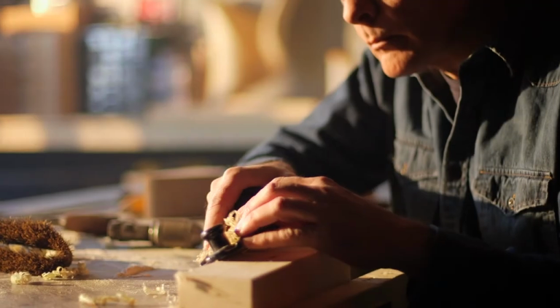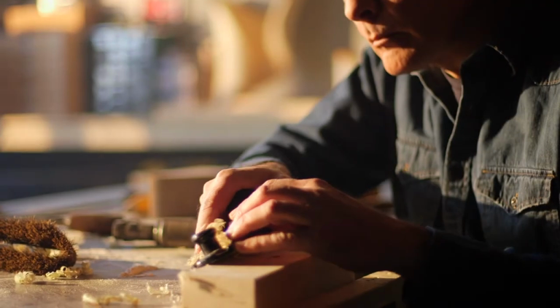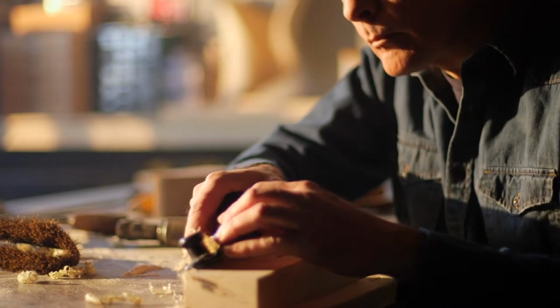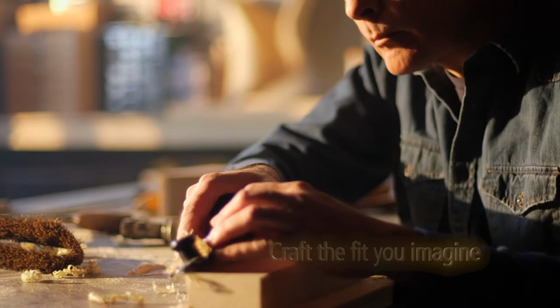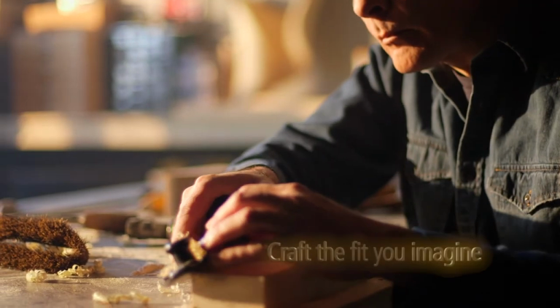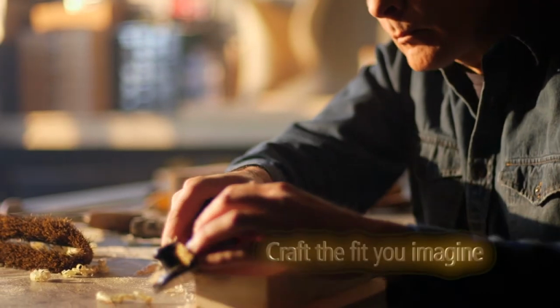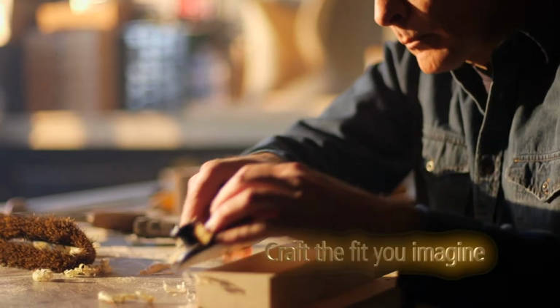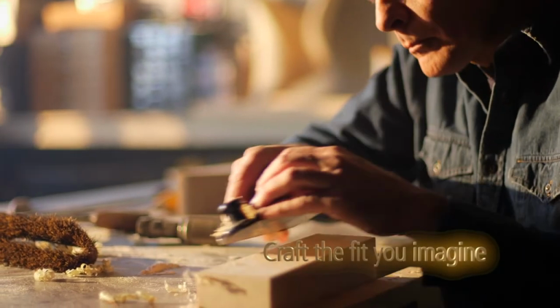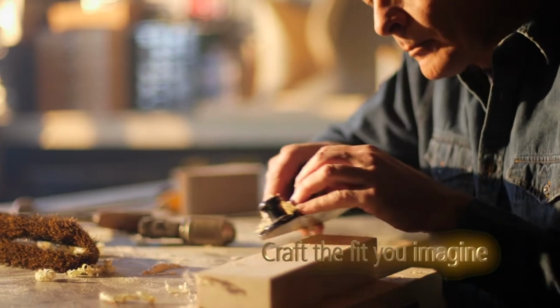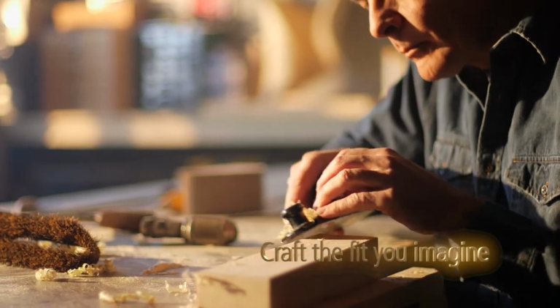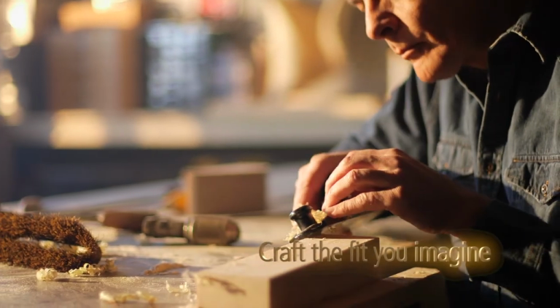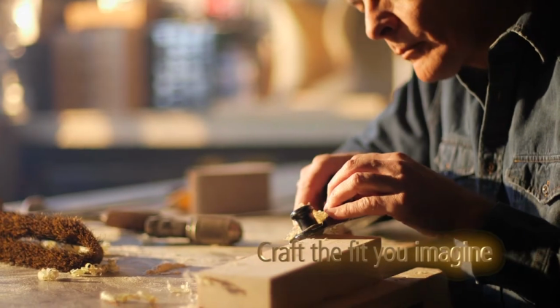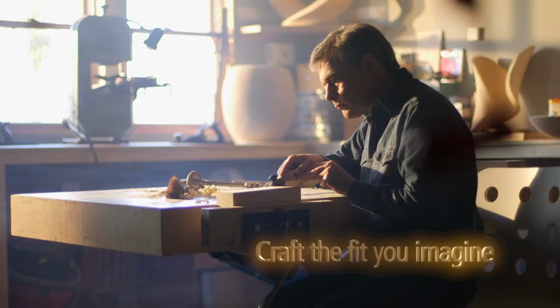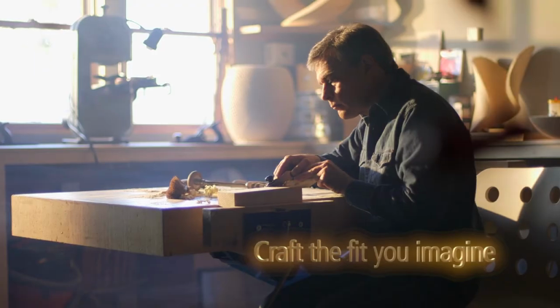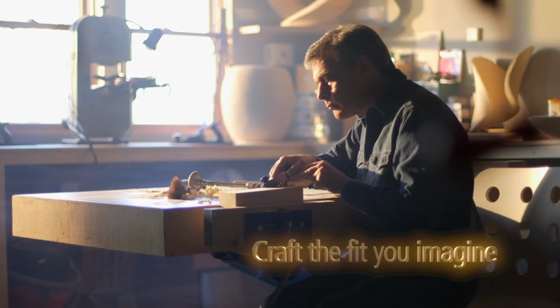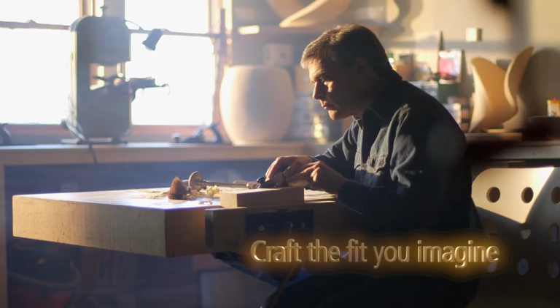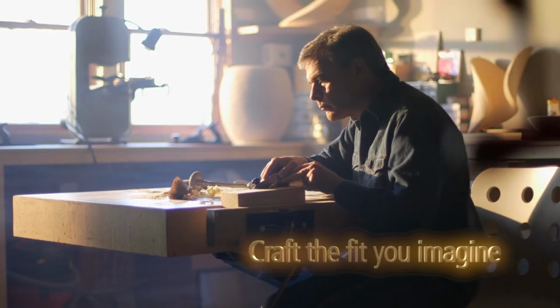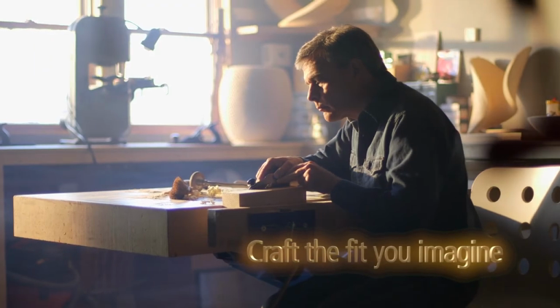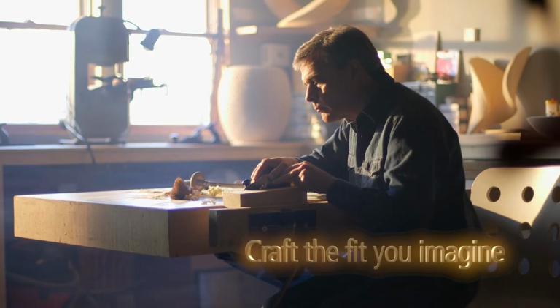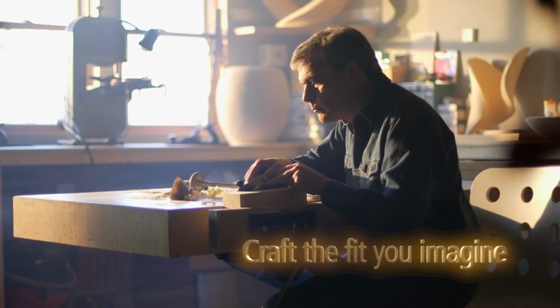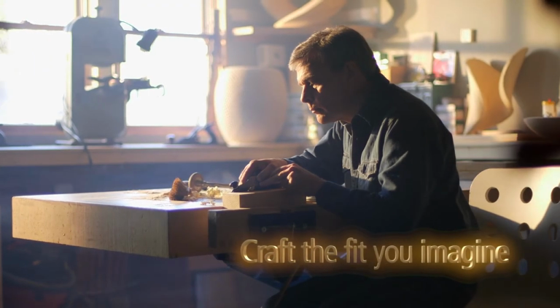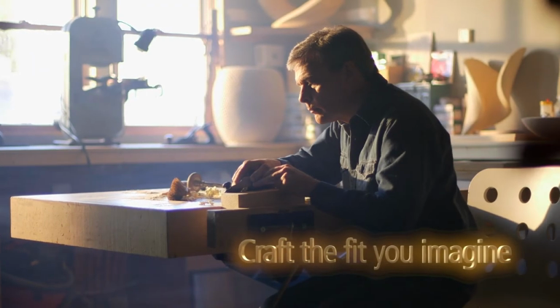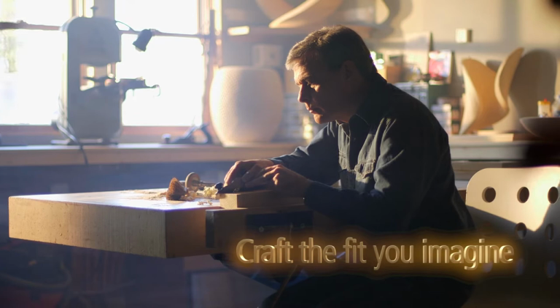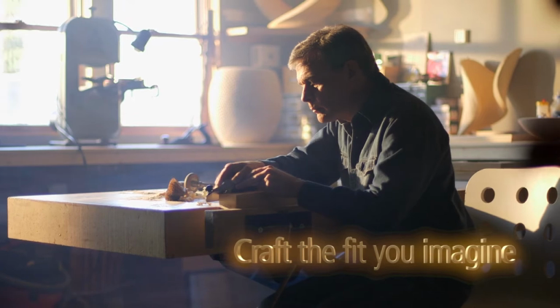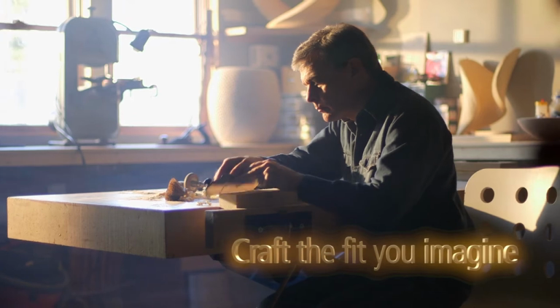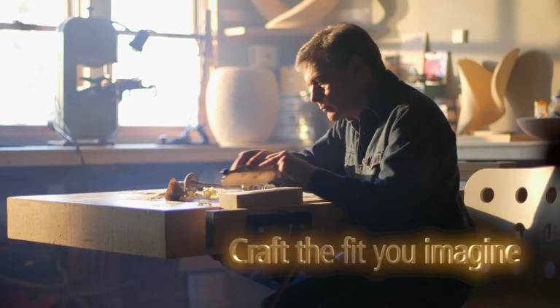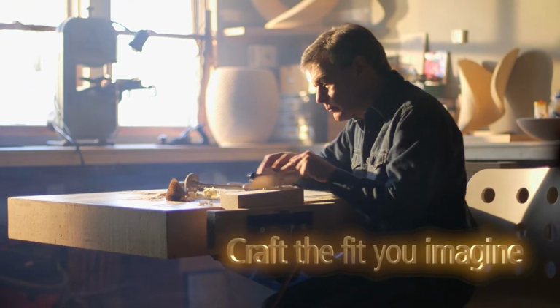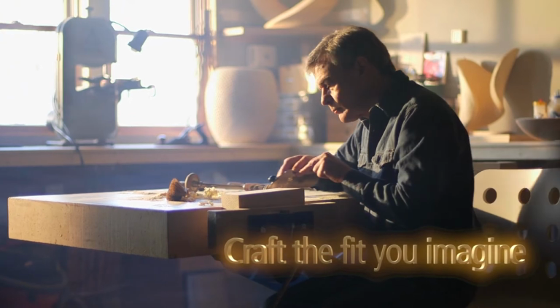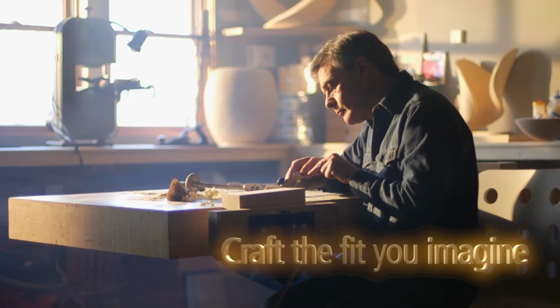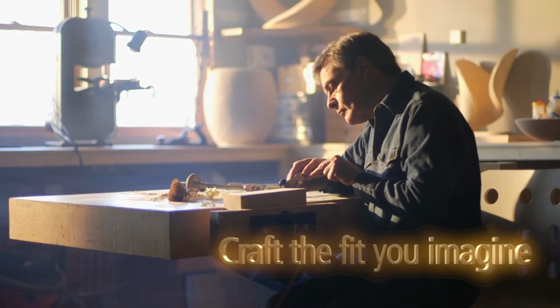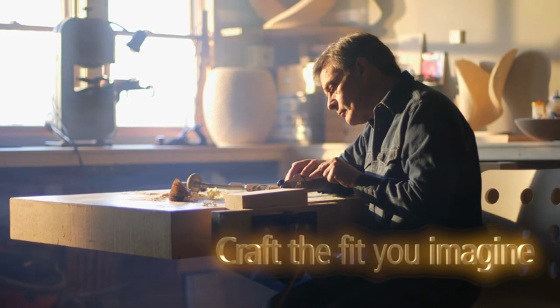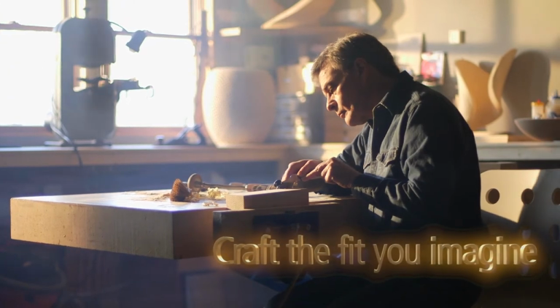Craft the fit you imagine. Designed by you. 3D milled for your patient.